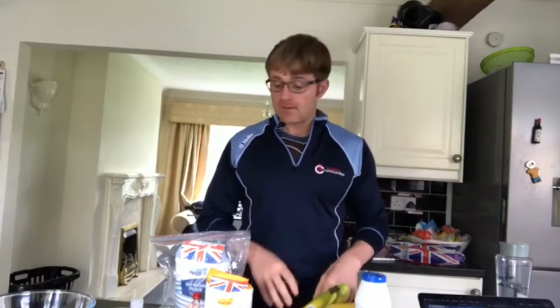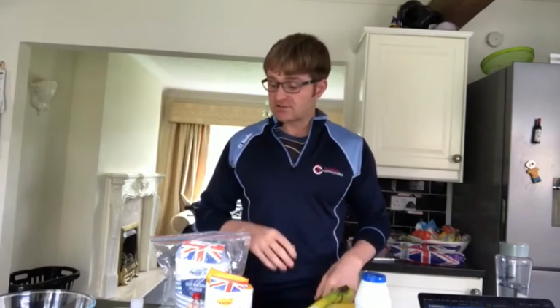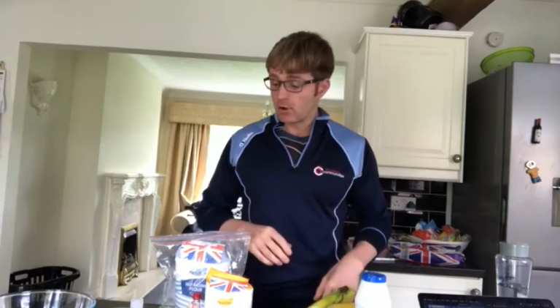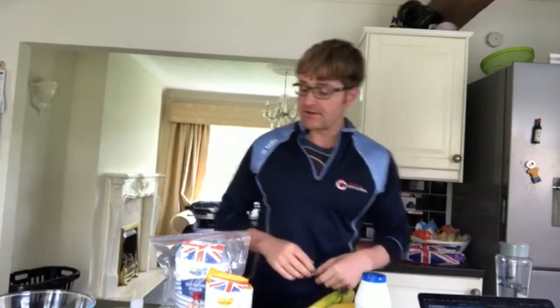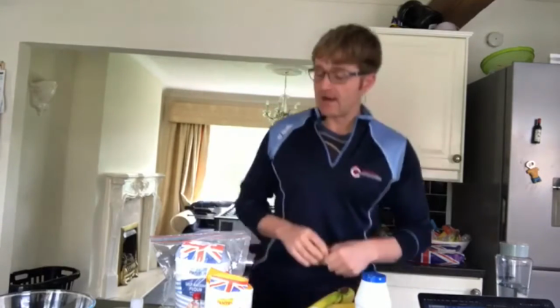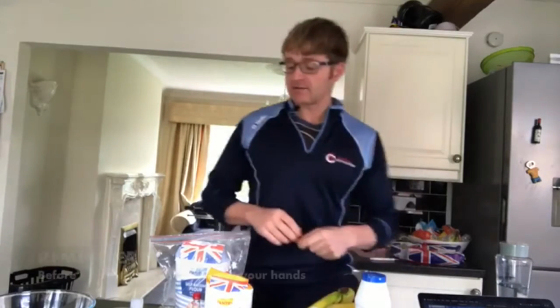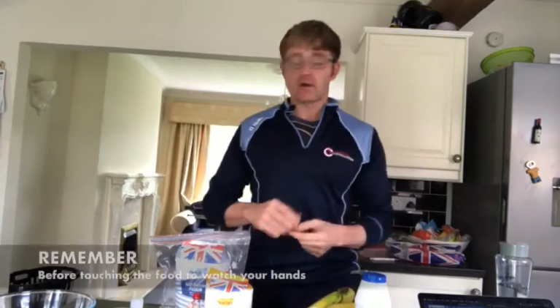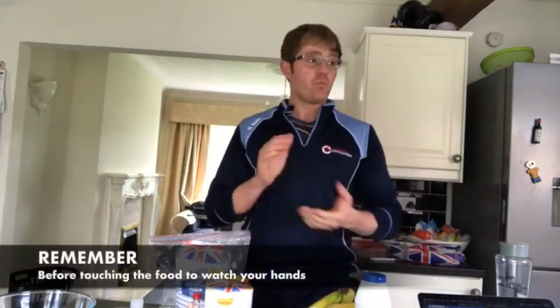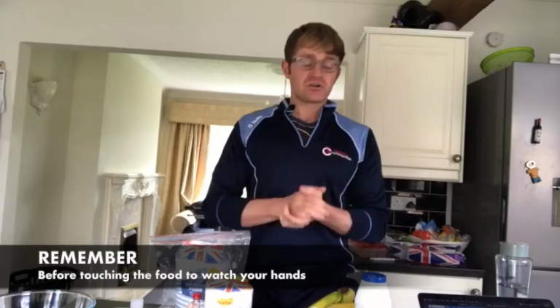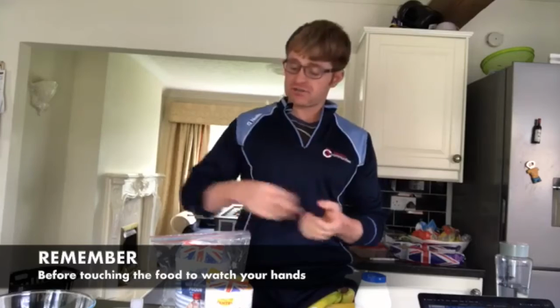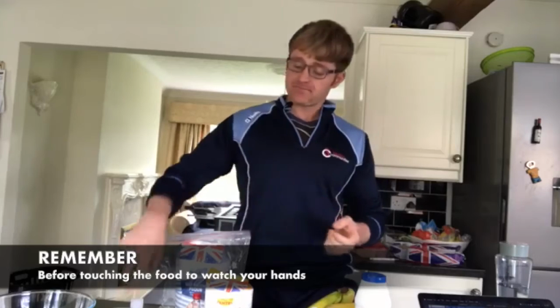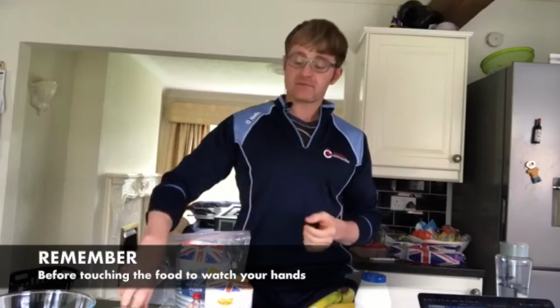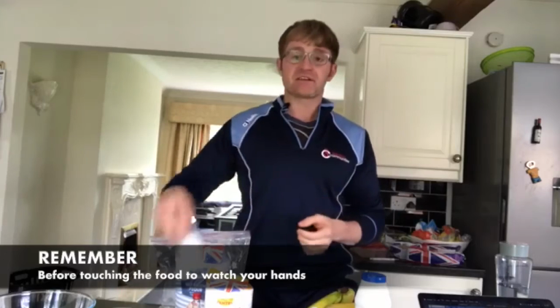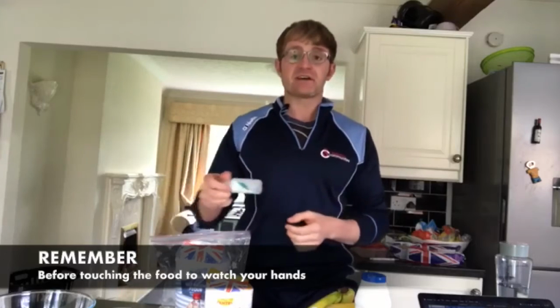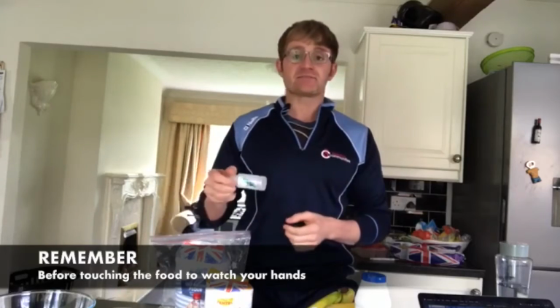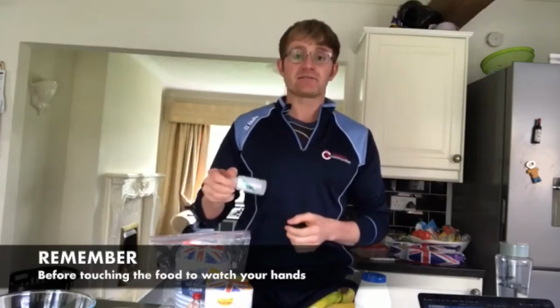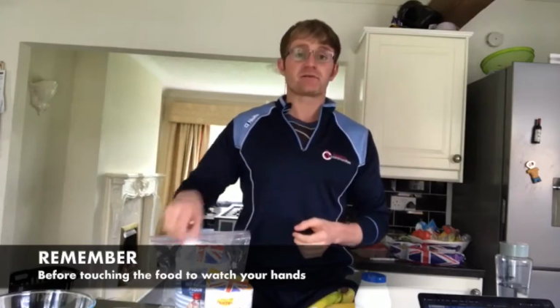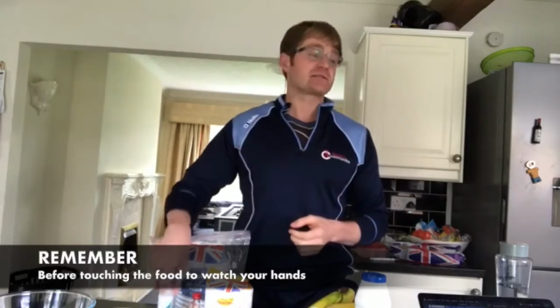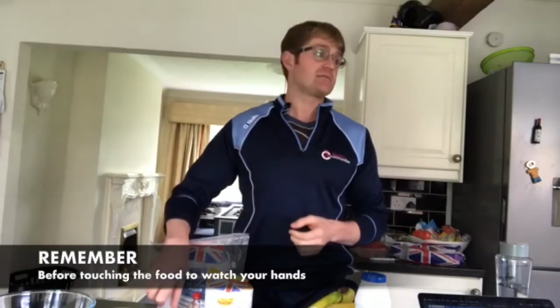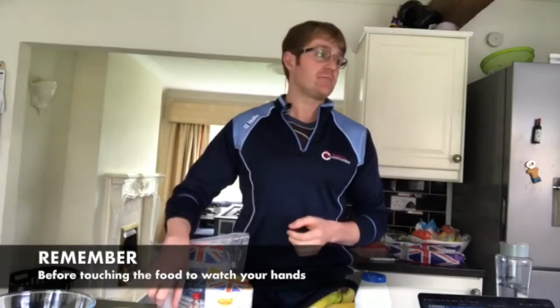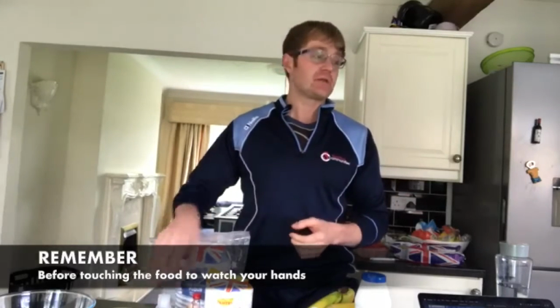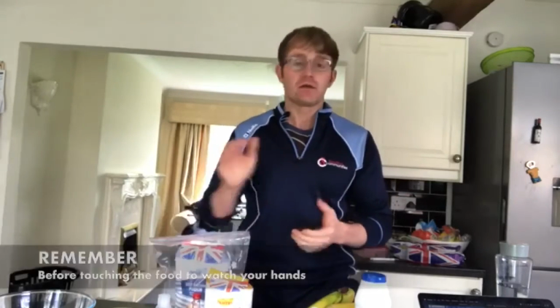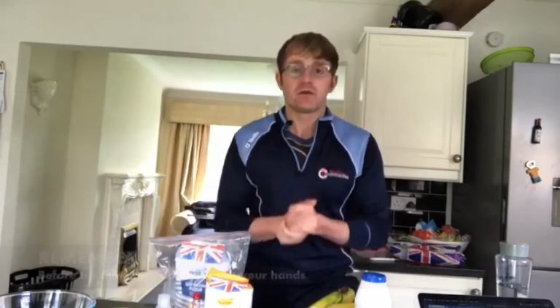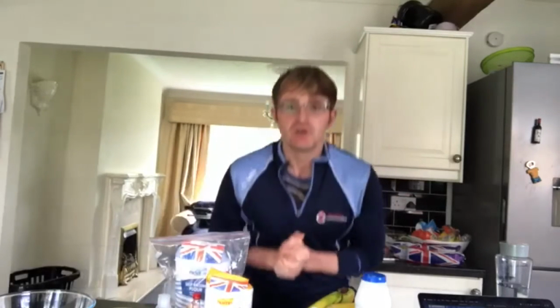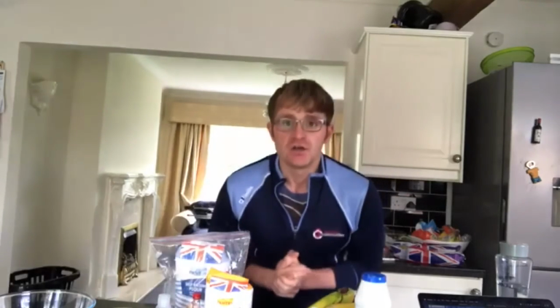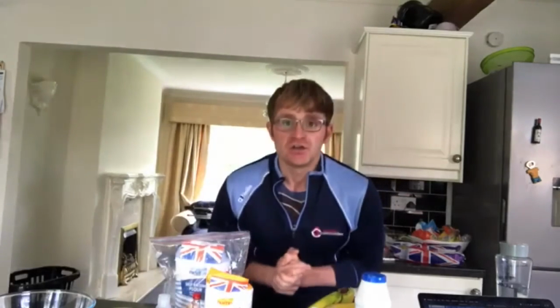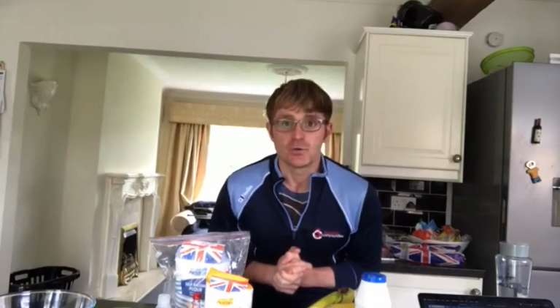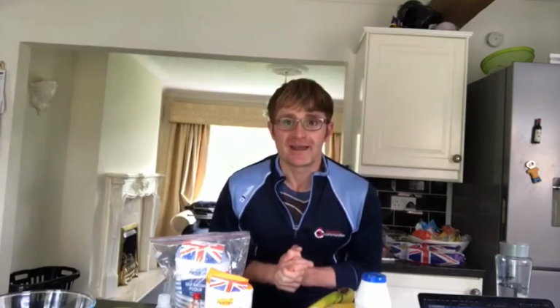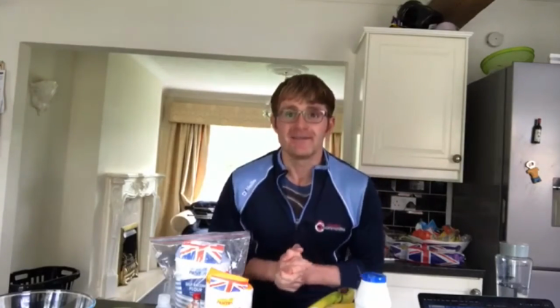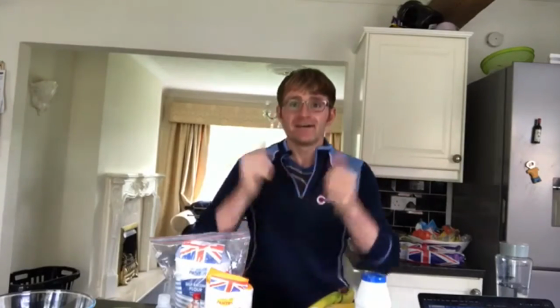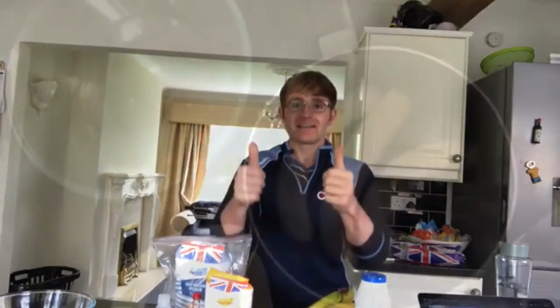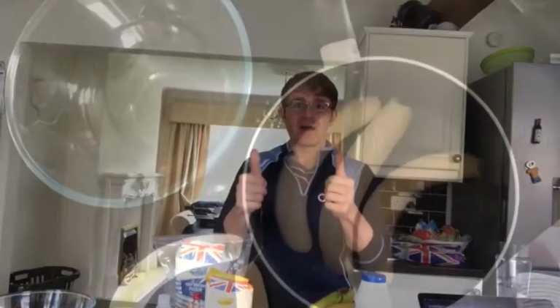Most importantly guys, I've washed and sanitised my hands as well. Shall we begin? Let's go.